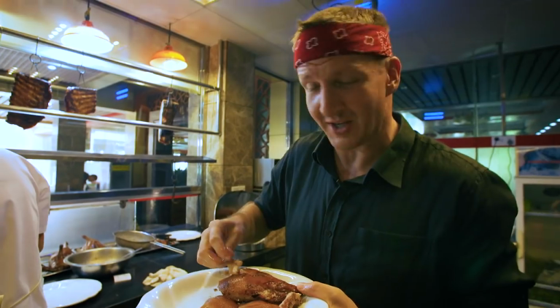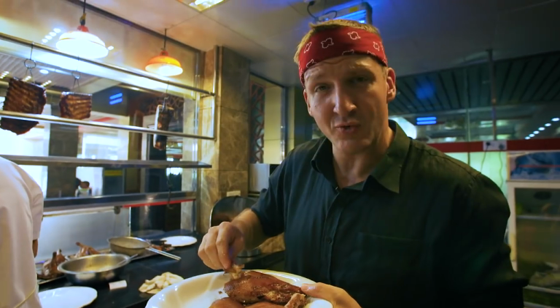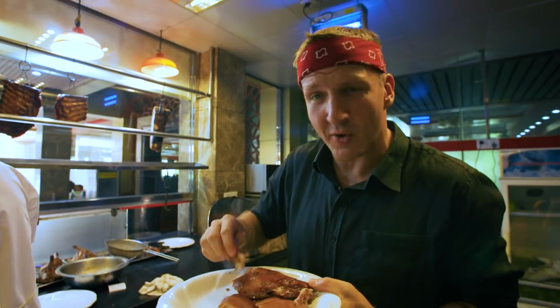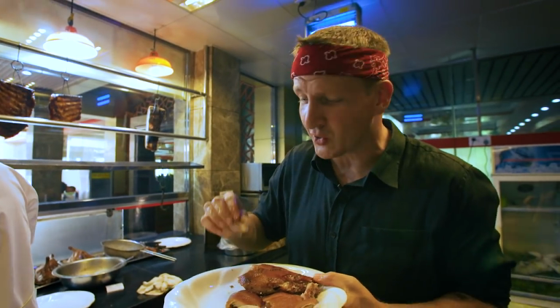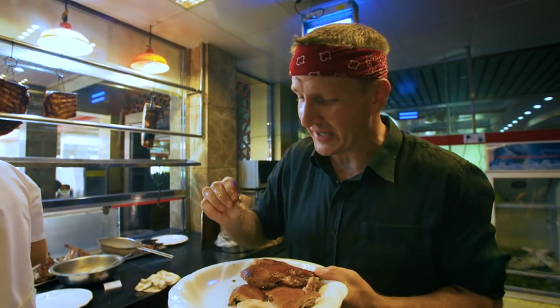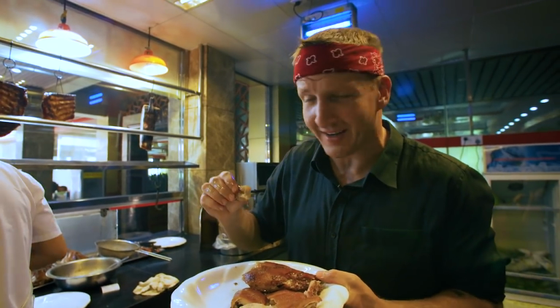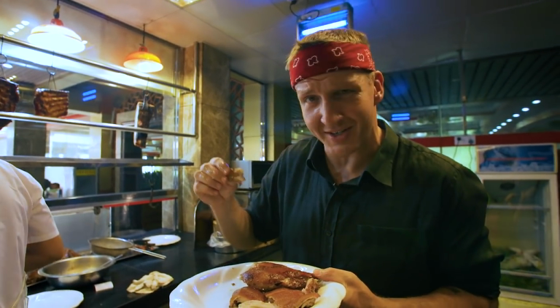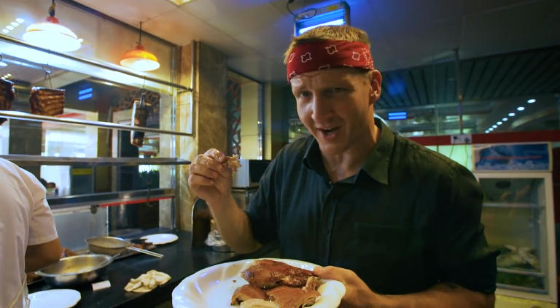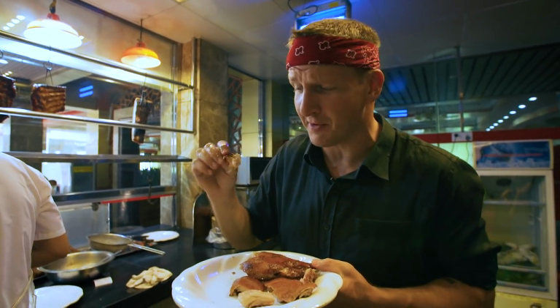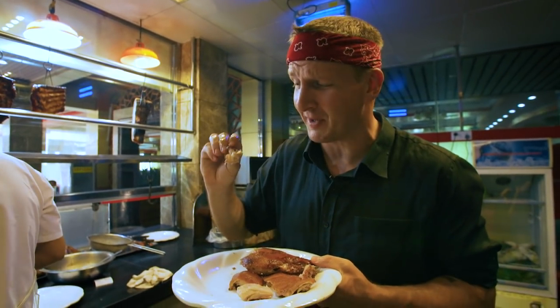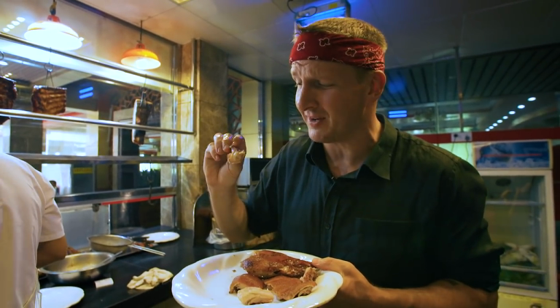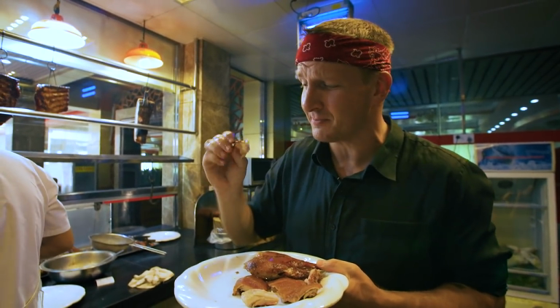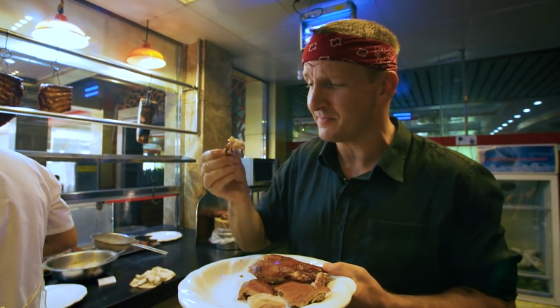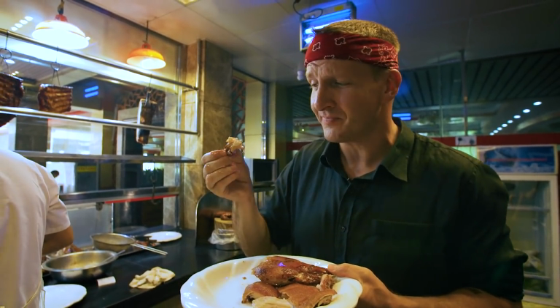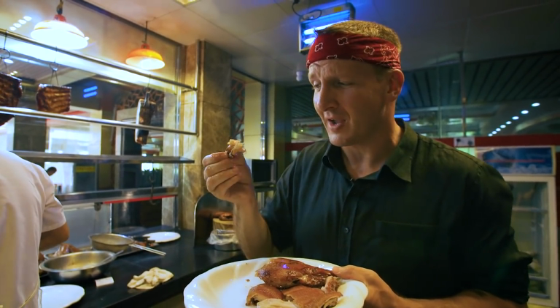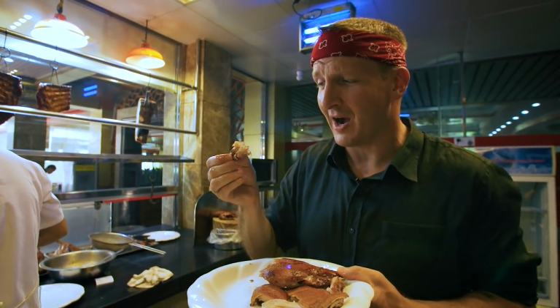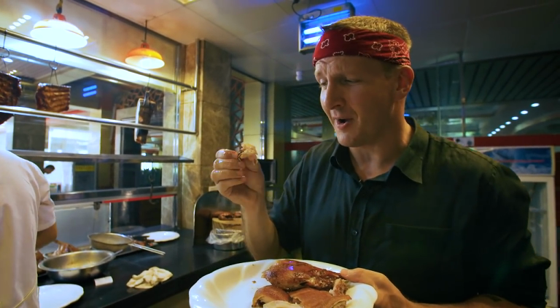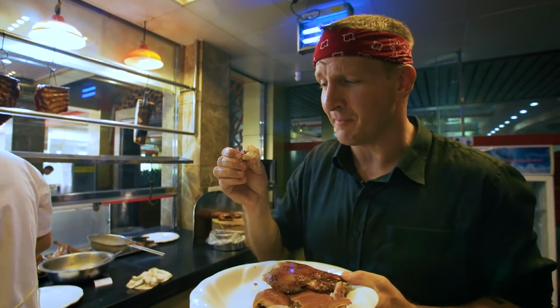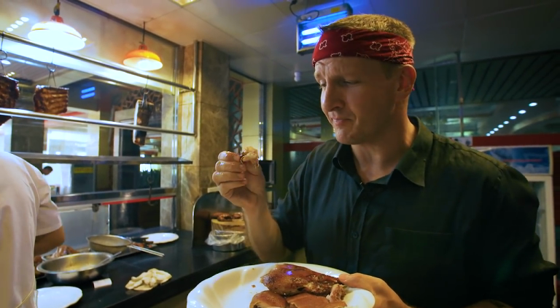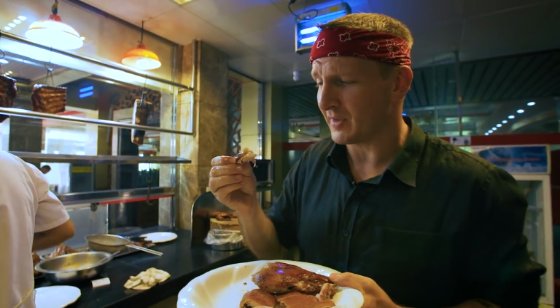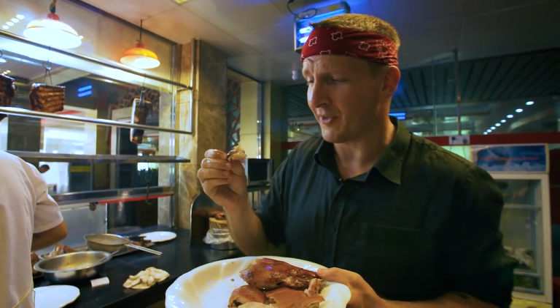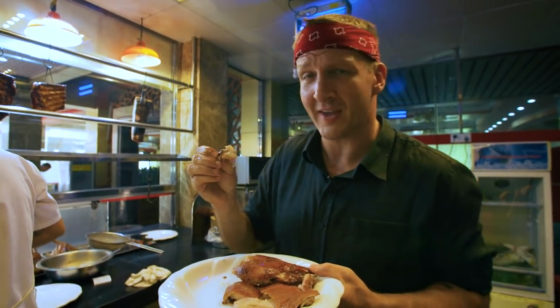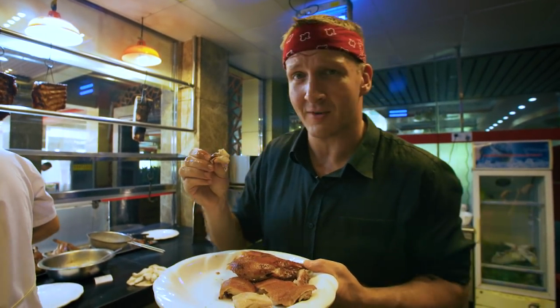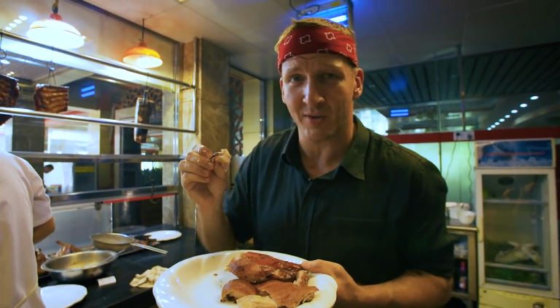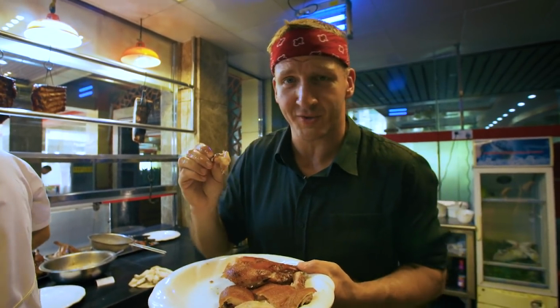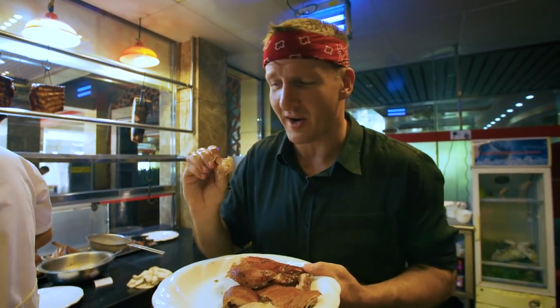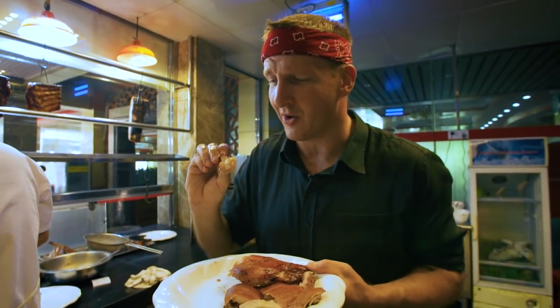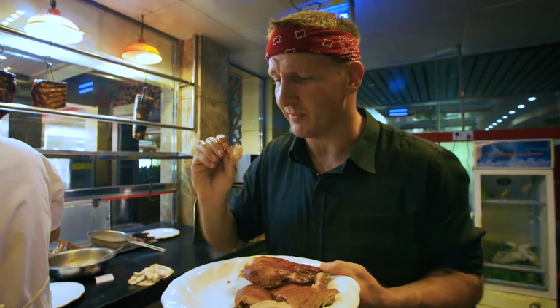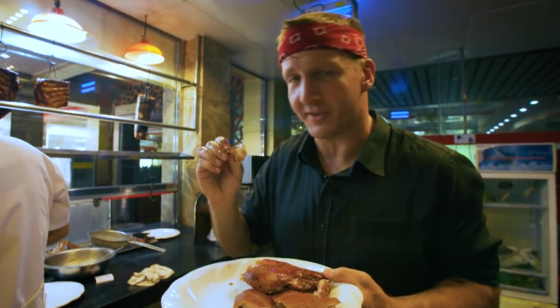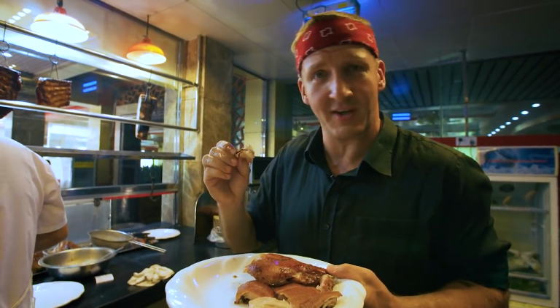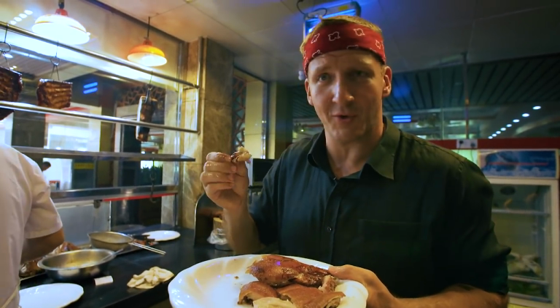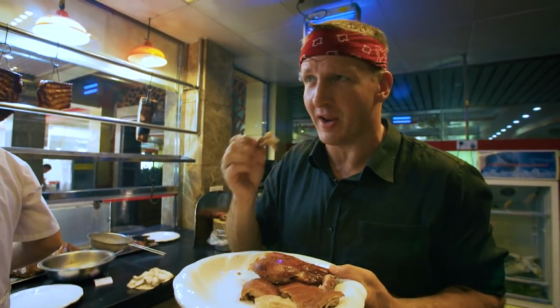Did you know you could eat an entire pig ear? I think. Well, let's try it out. Let's see if you can.